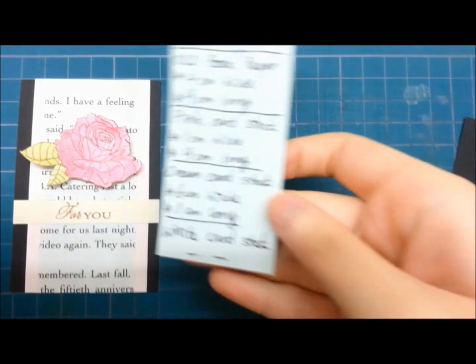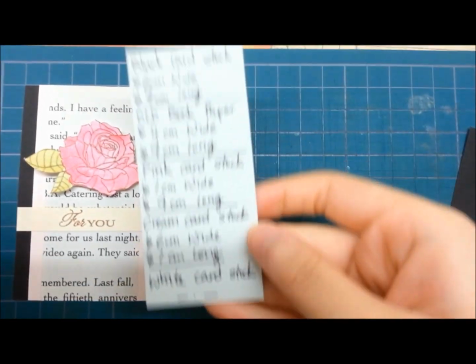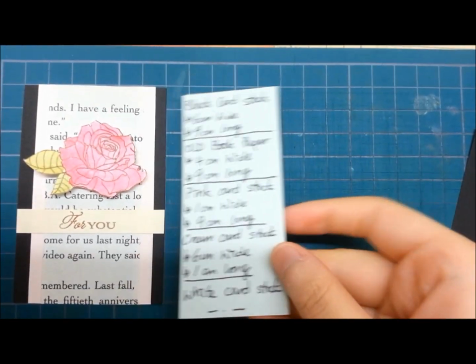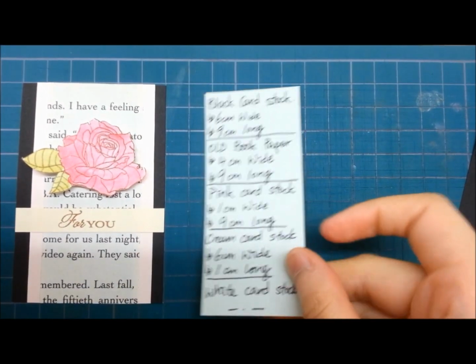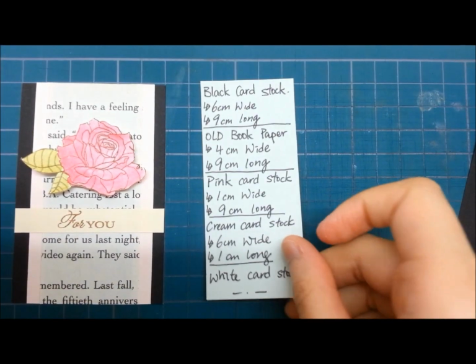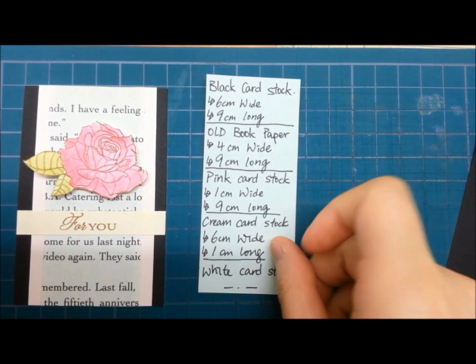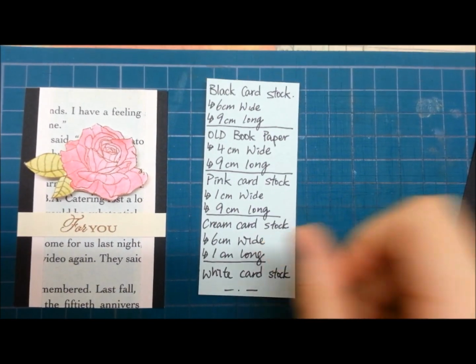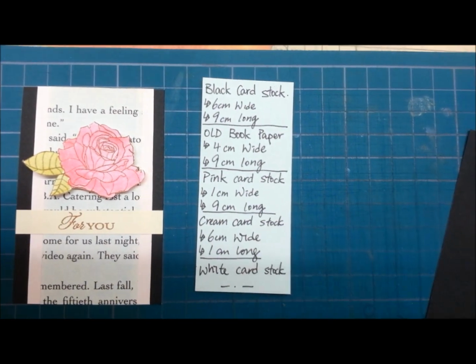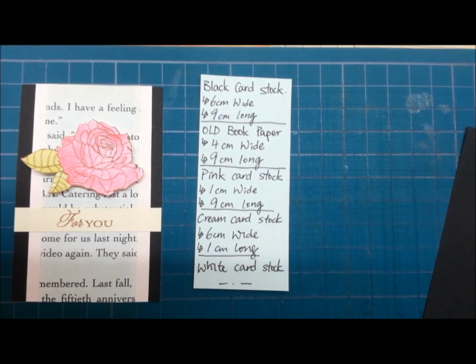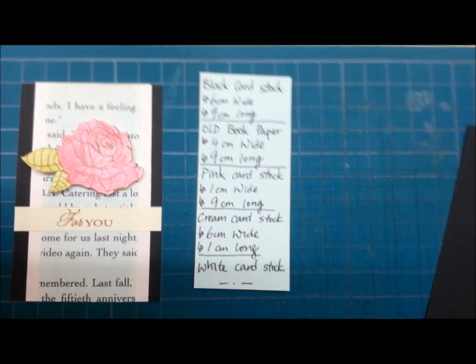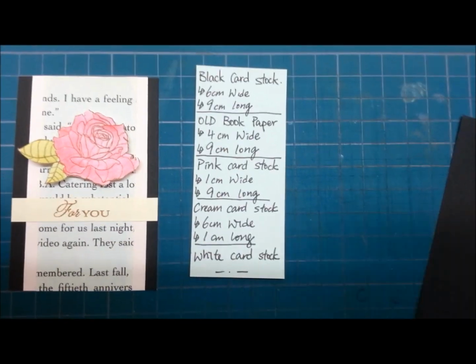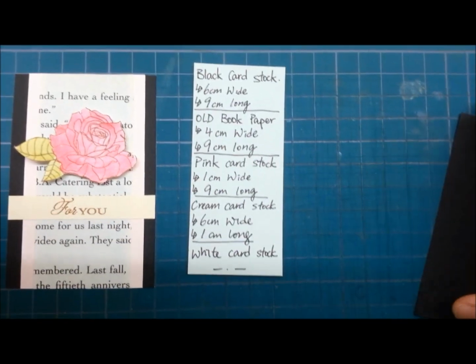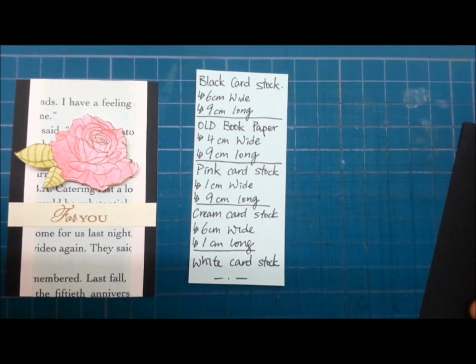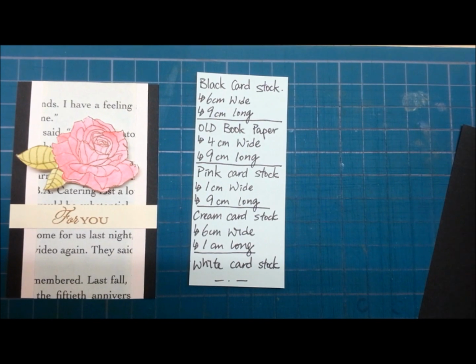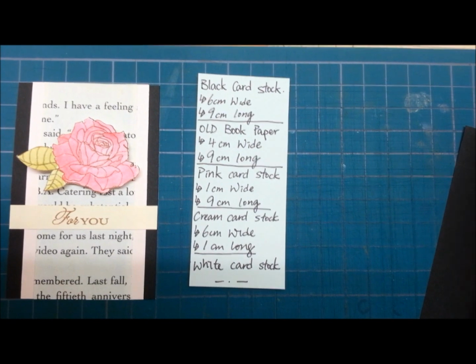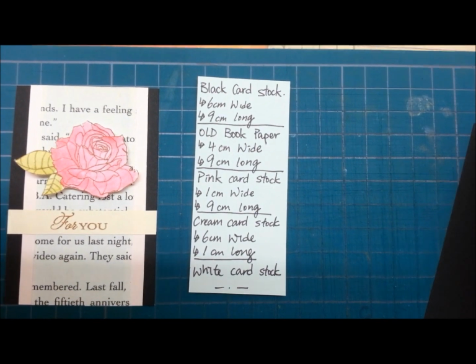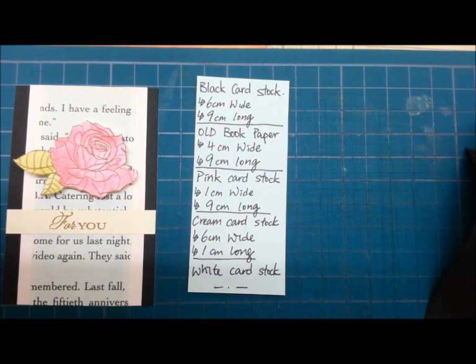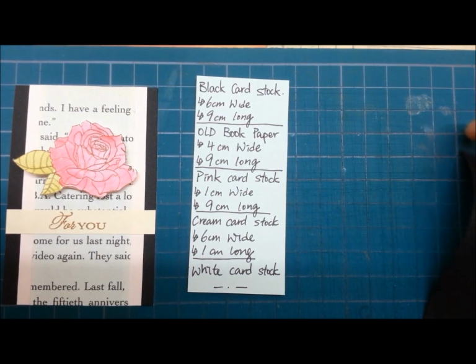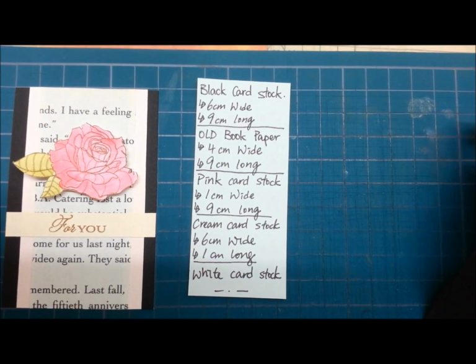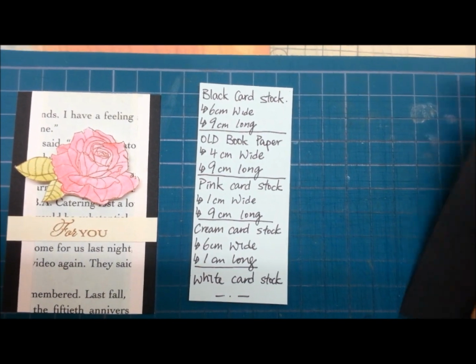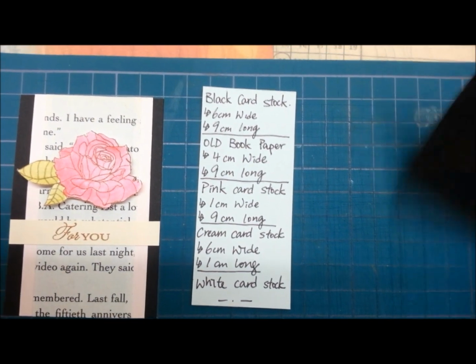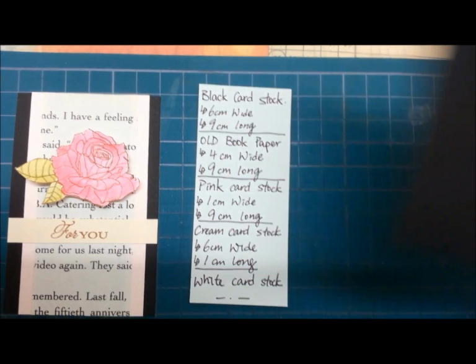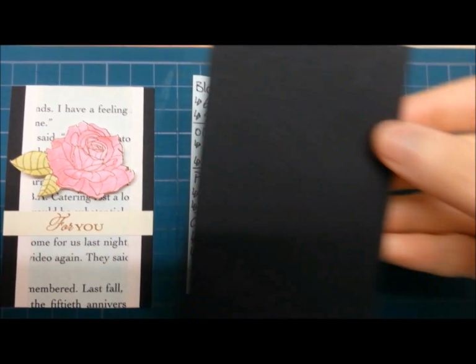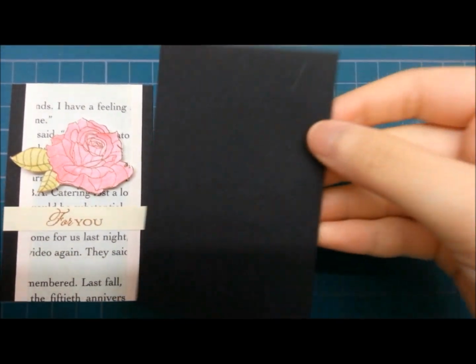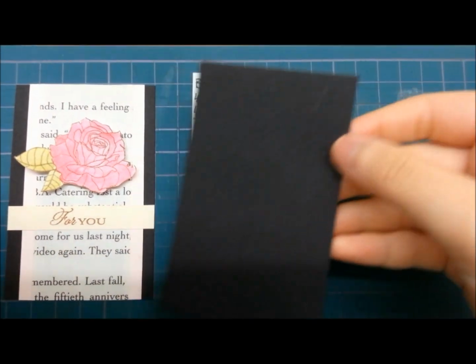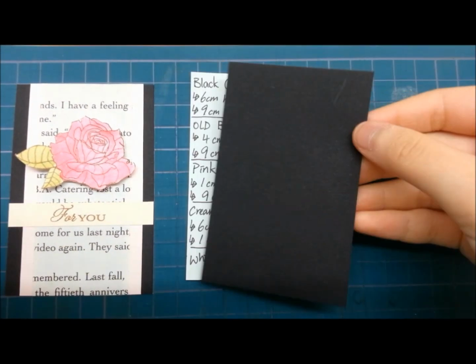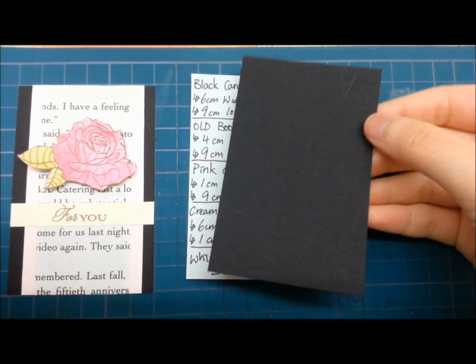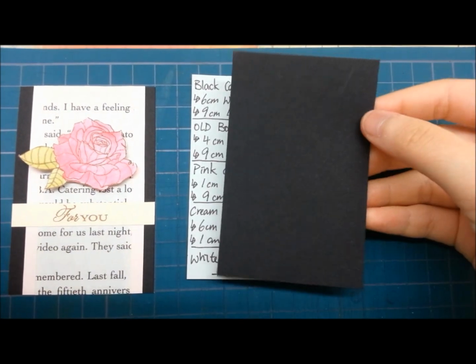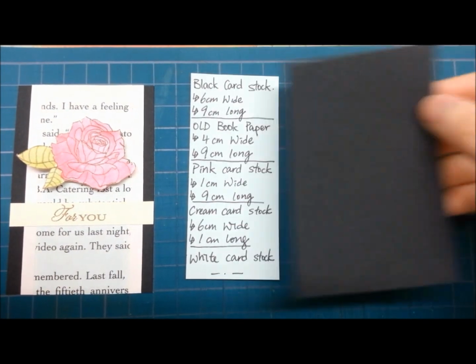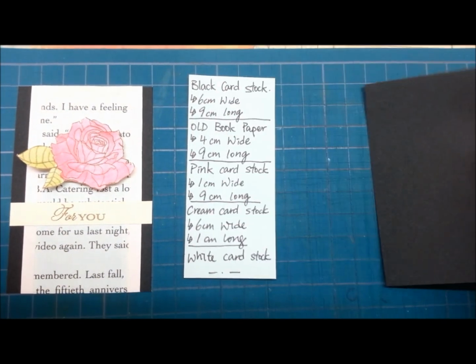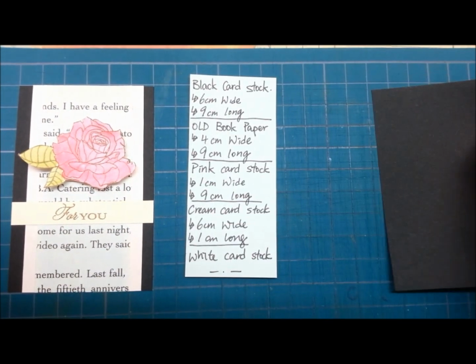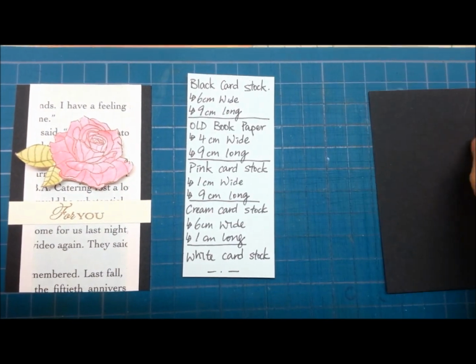You will need black, pink, cream color and white cardstock, and old book paper.